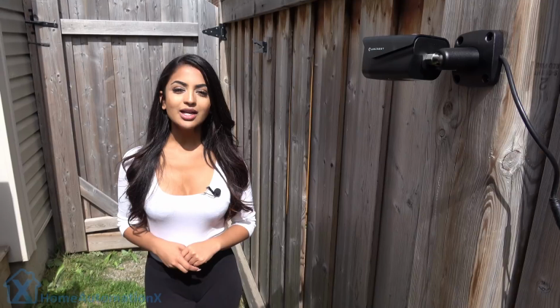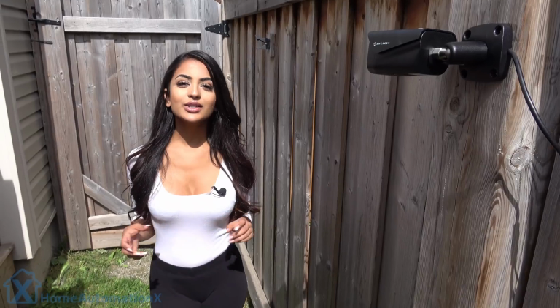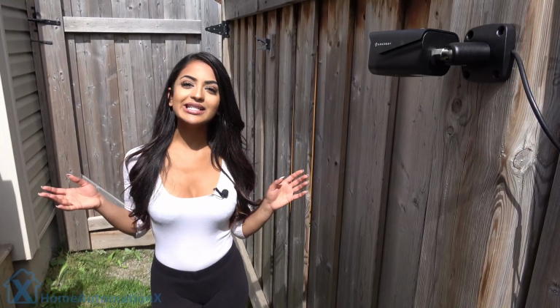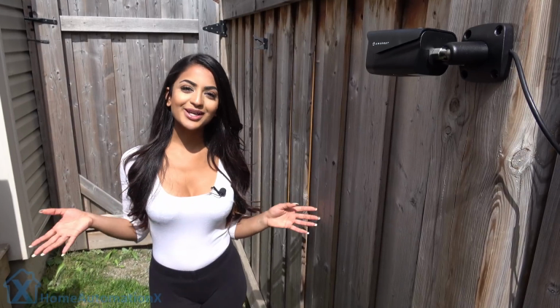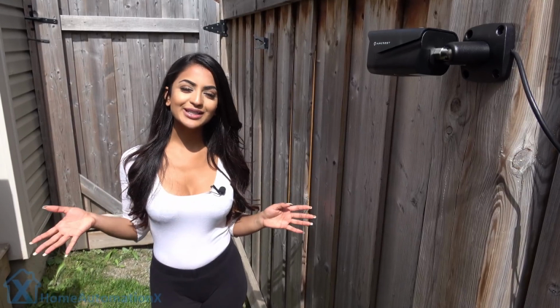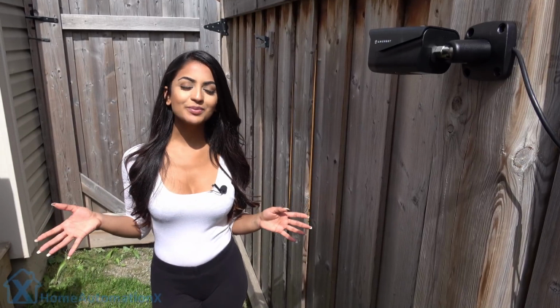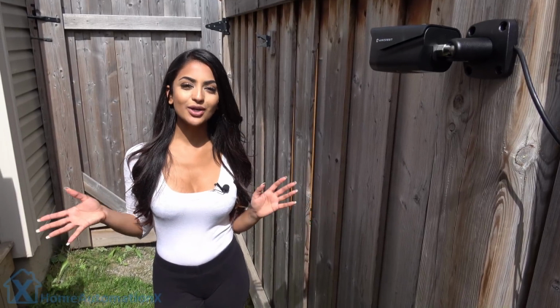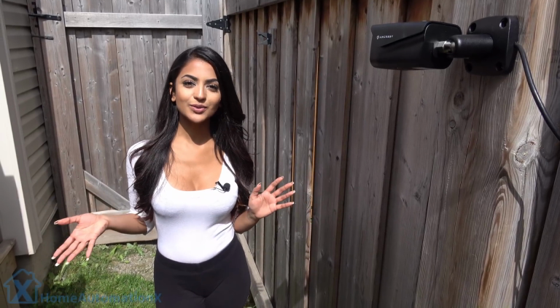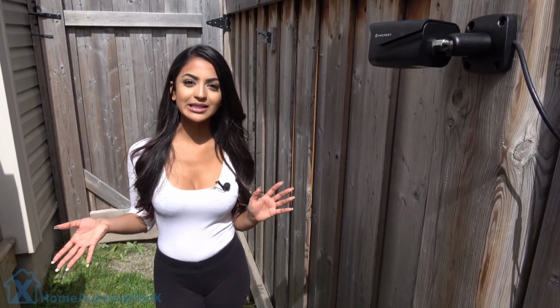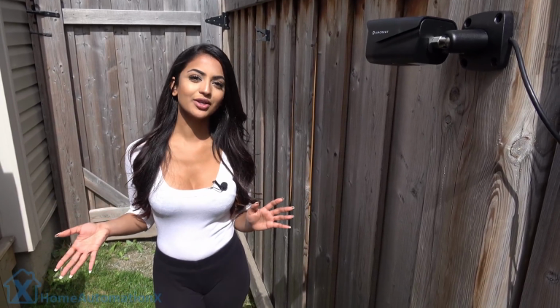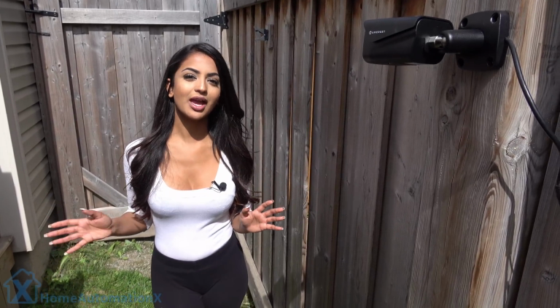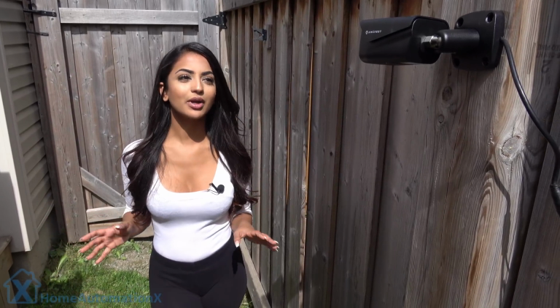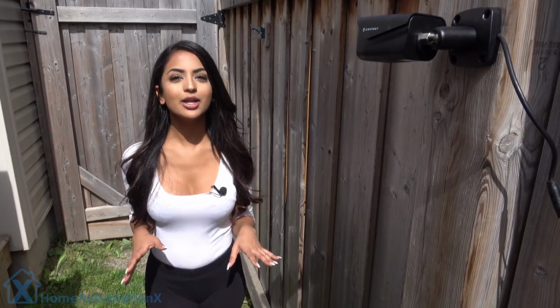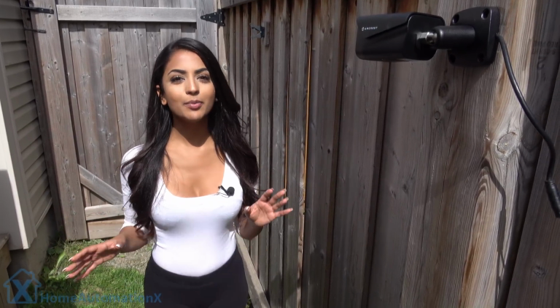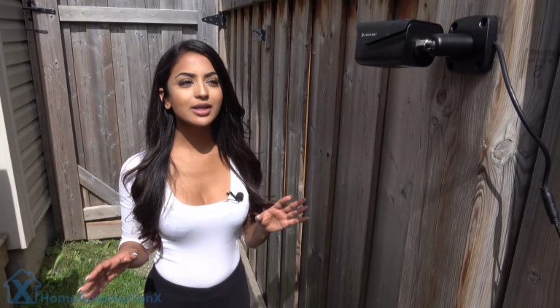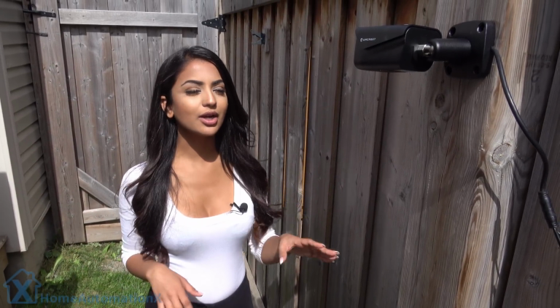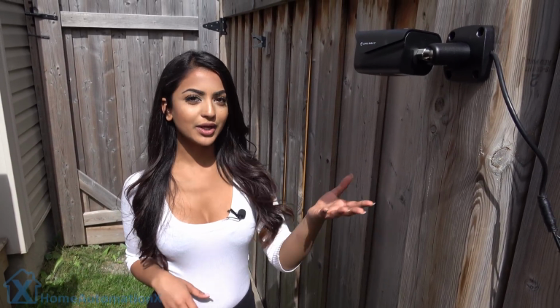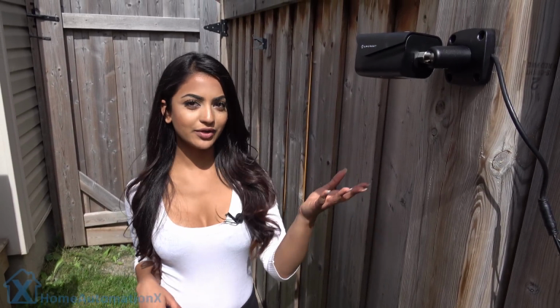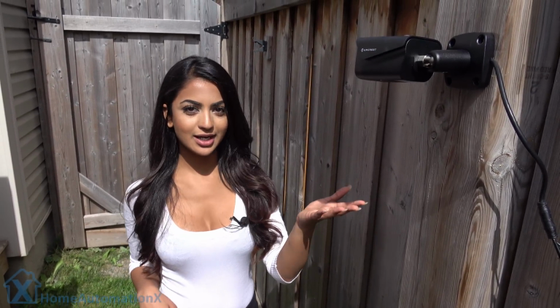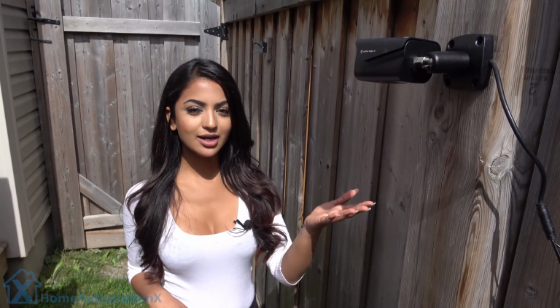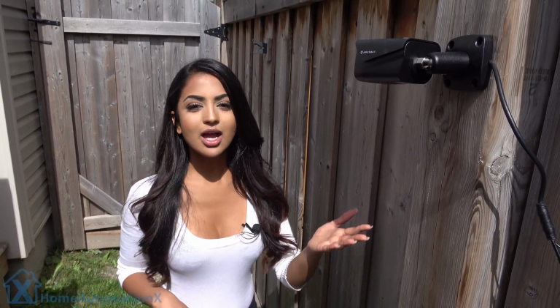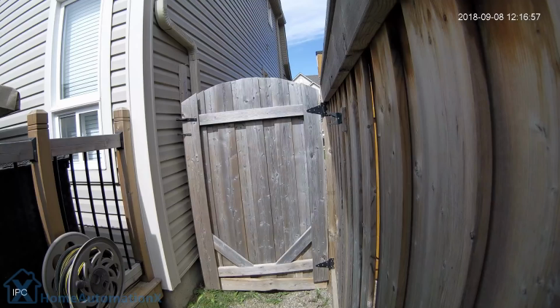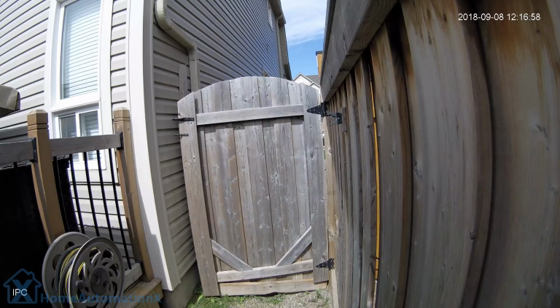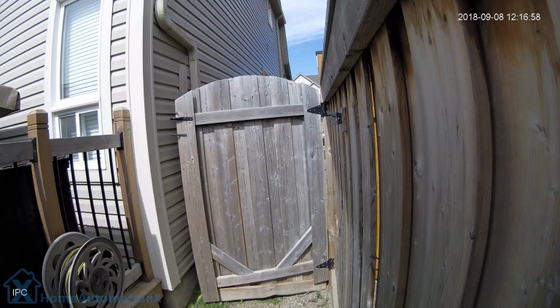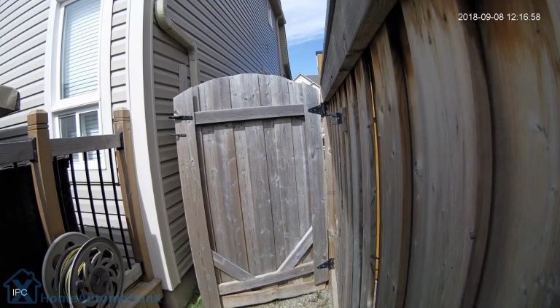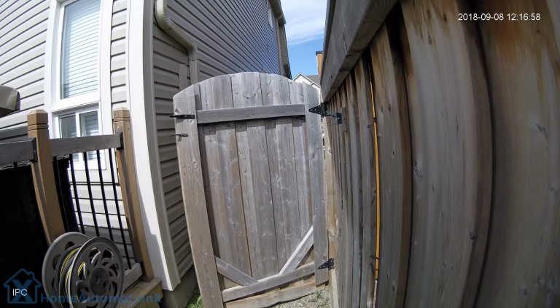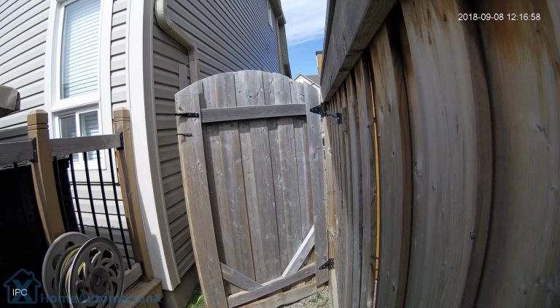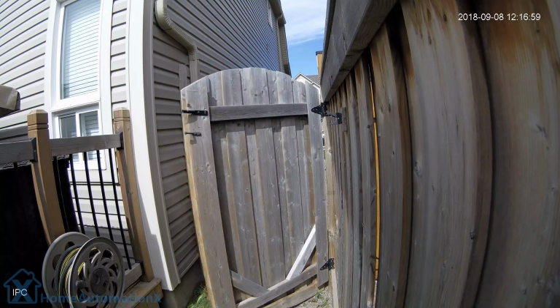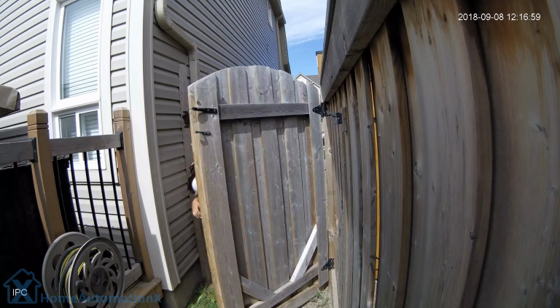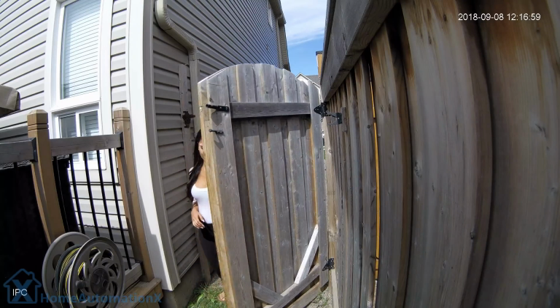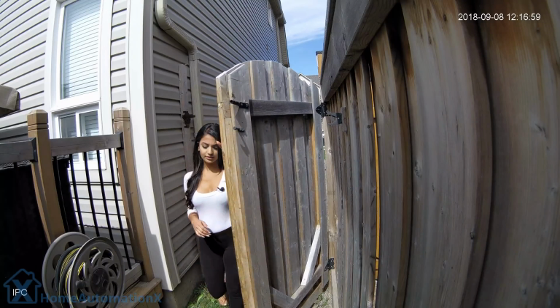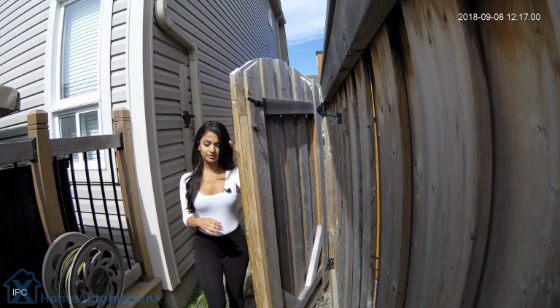Last but not least, we also installed the camera in our backyard right over here, so we're able to see anyone who comes through the gate.